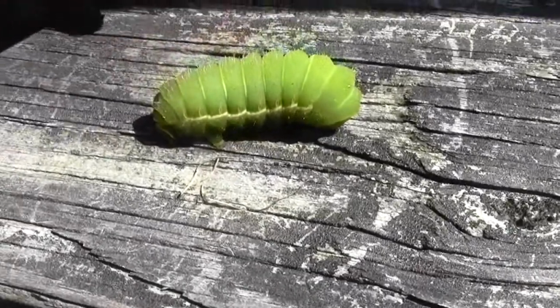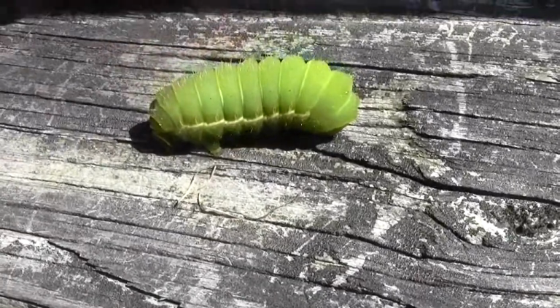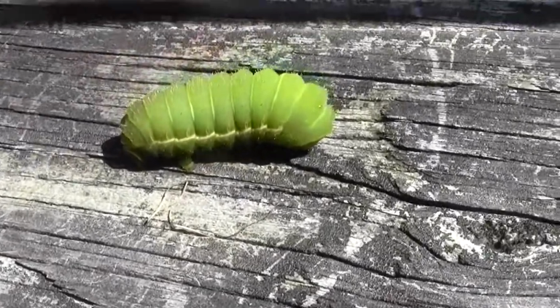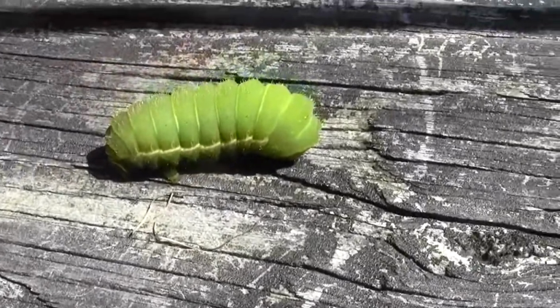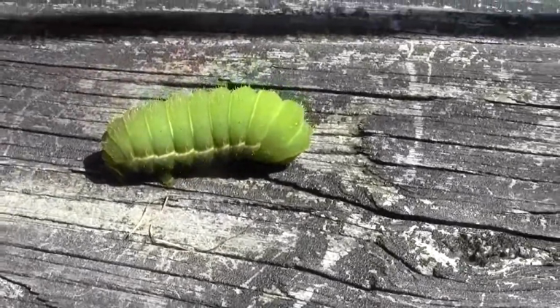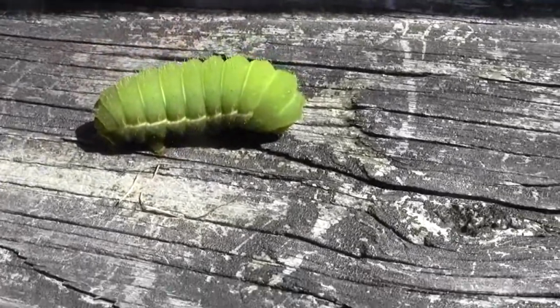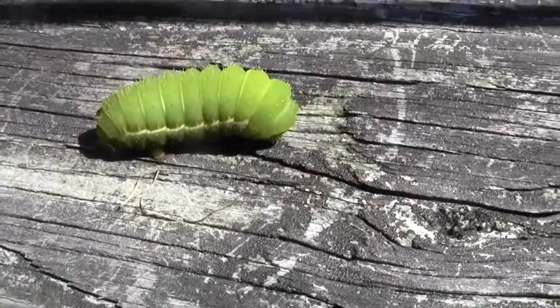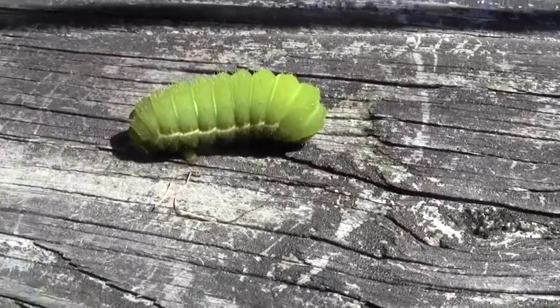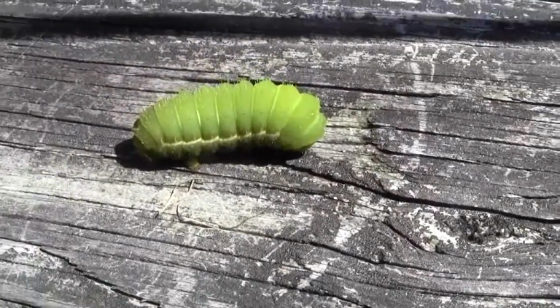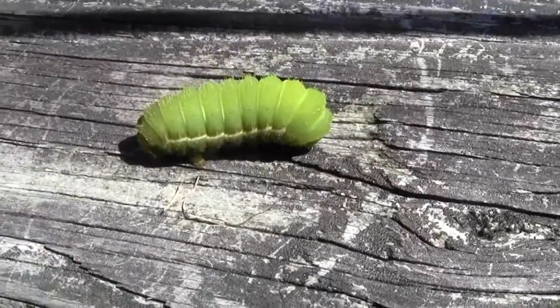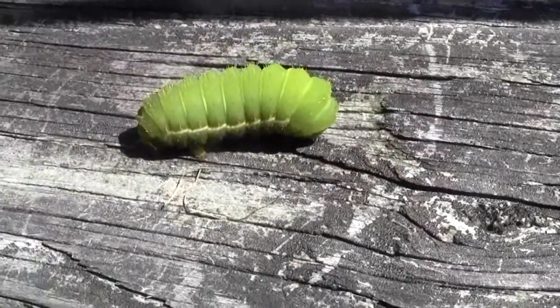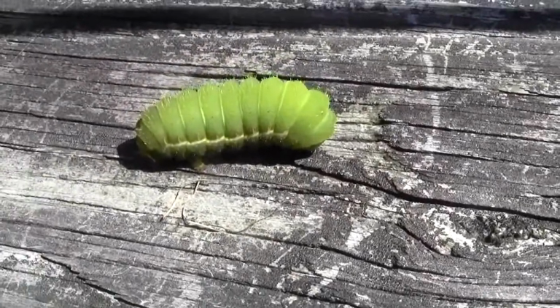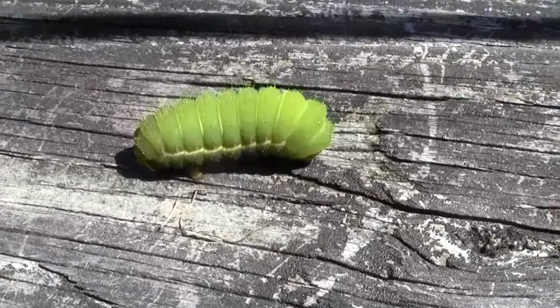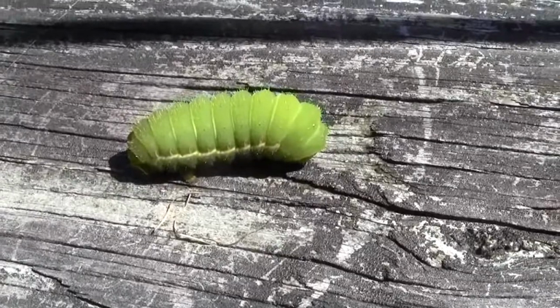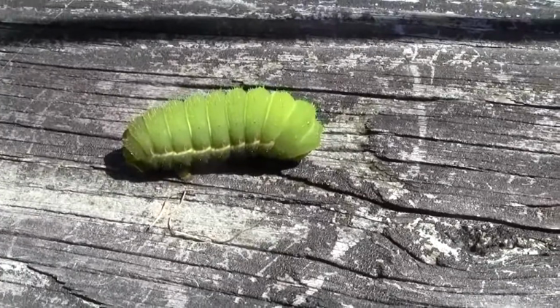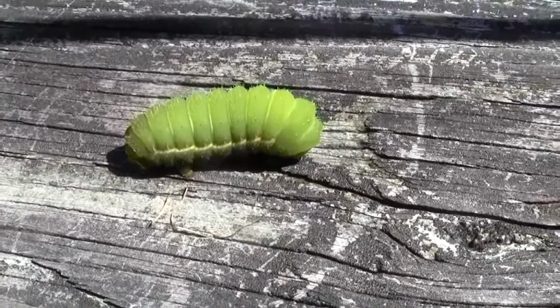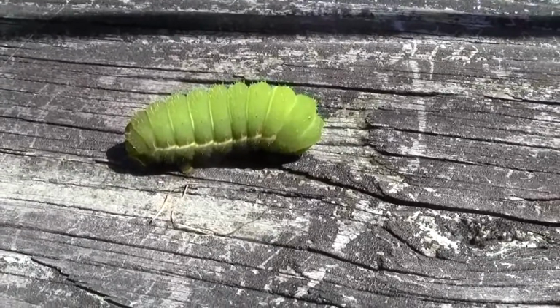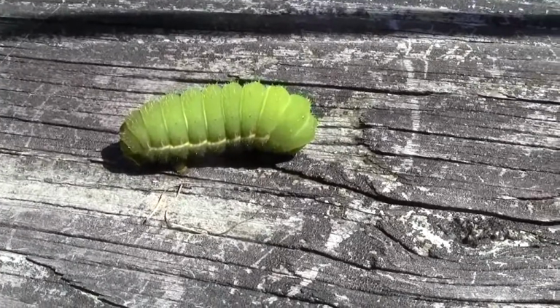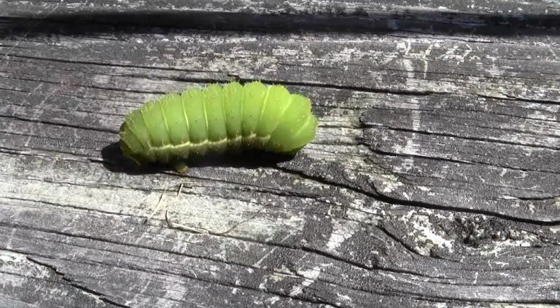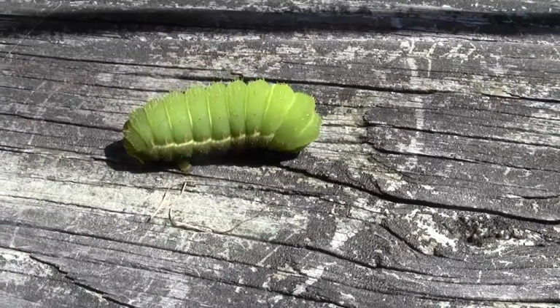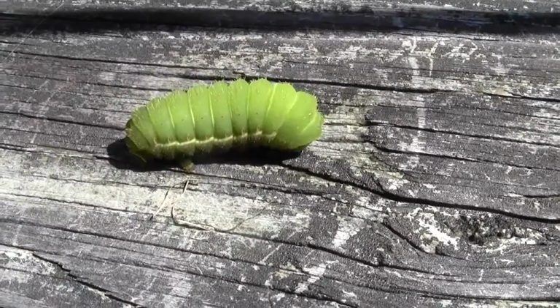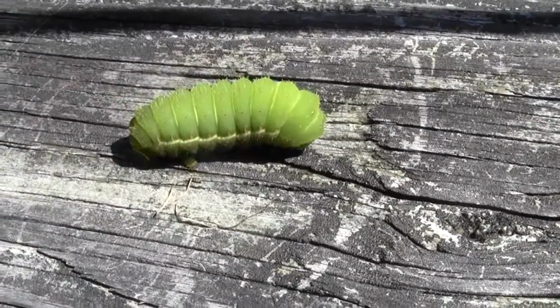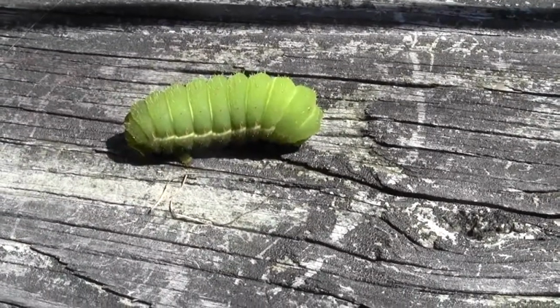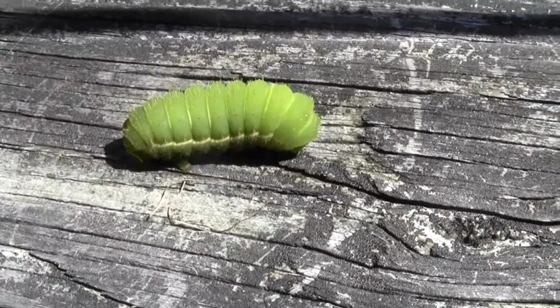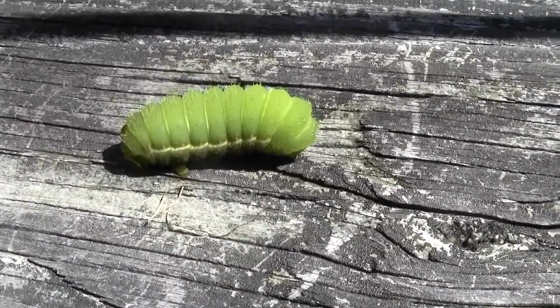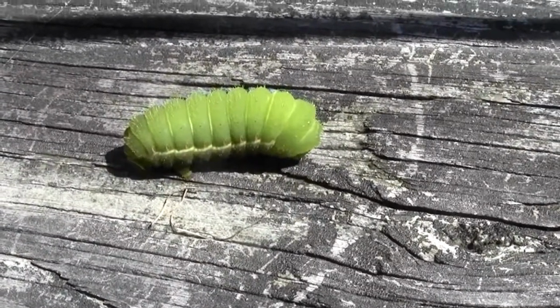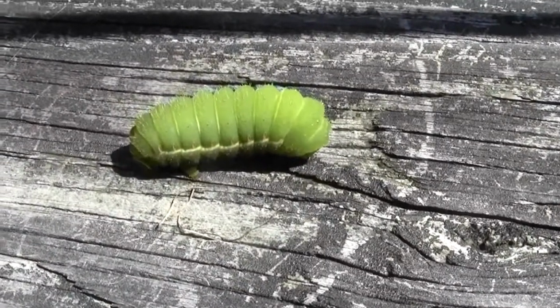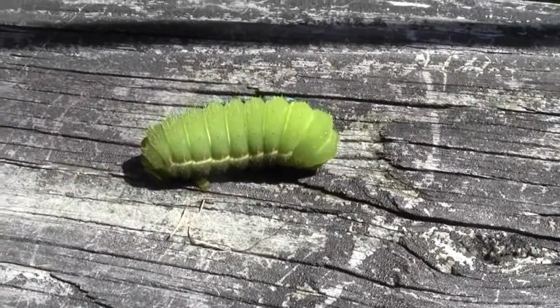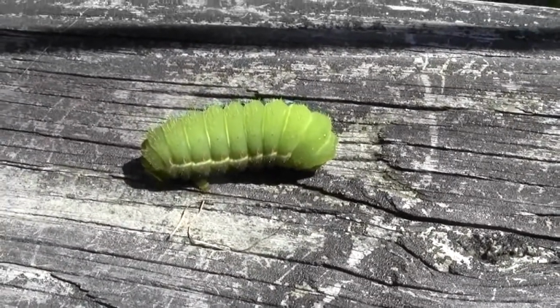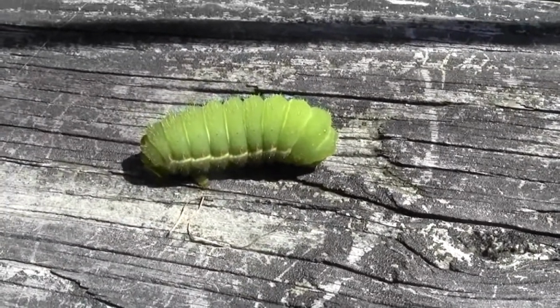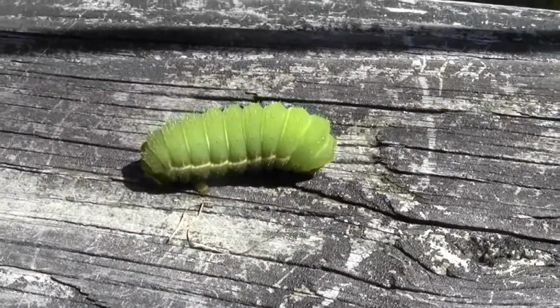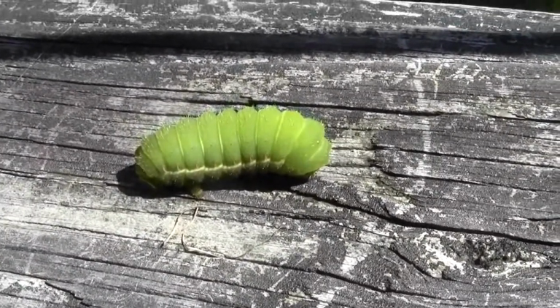Let me know what it is. Probably a nice butterfly. We're going to put him somewhere where he can go into the next phase of his life cycle.